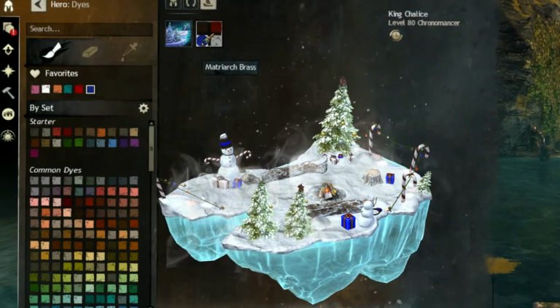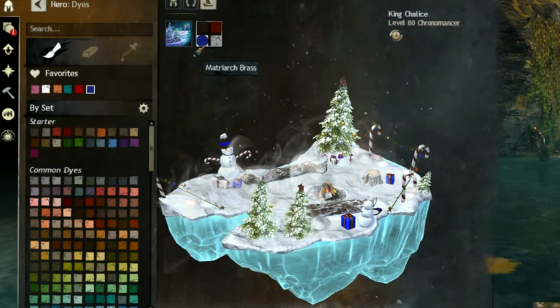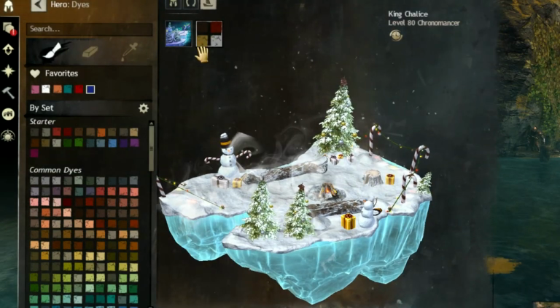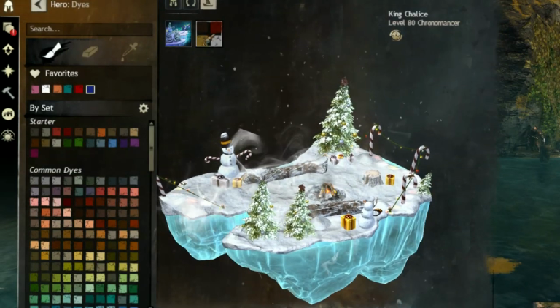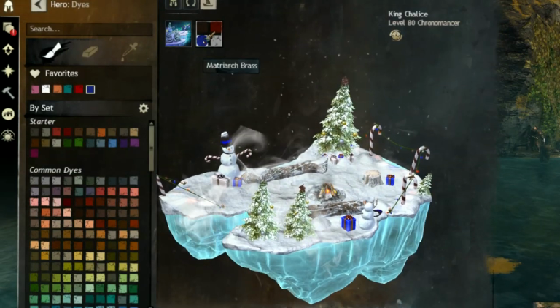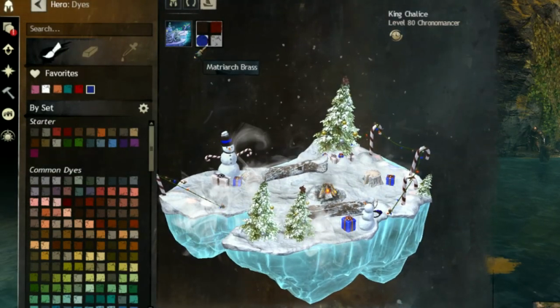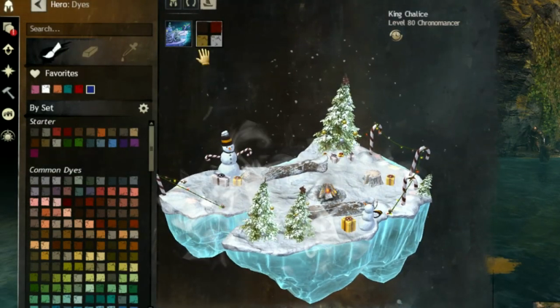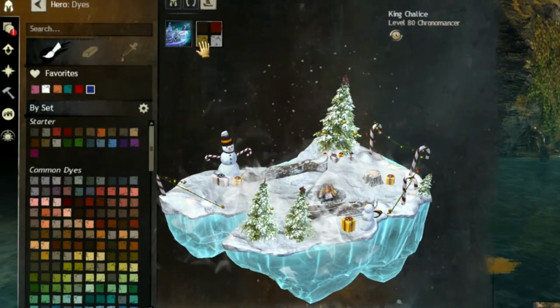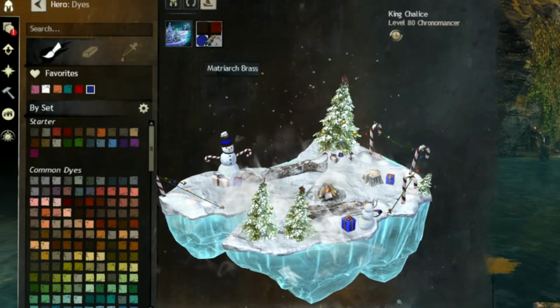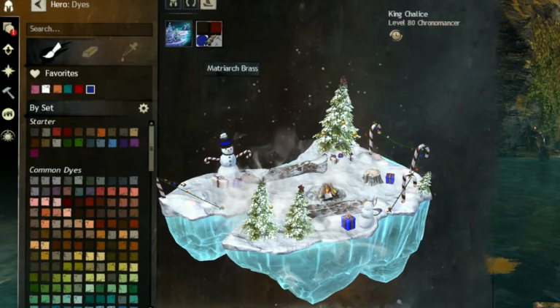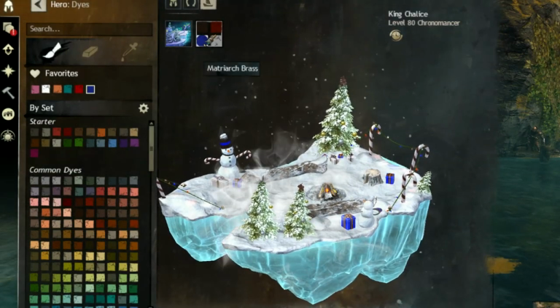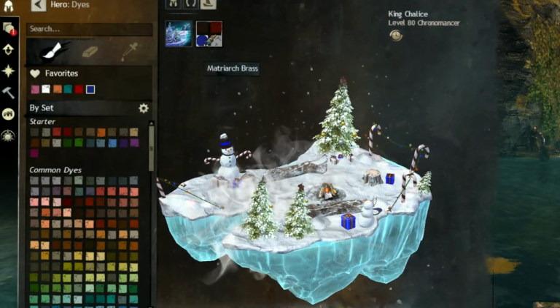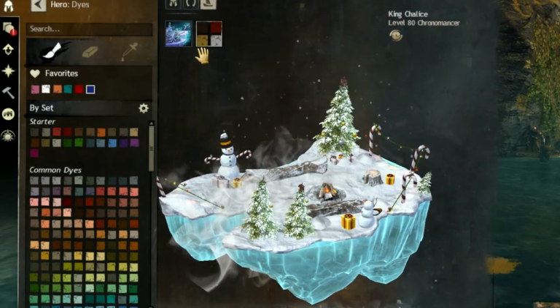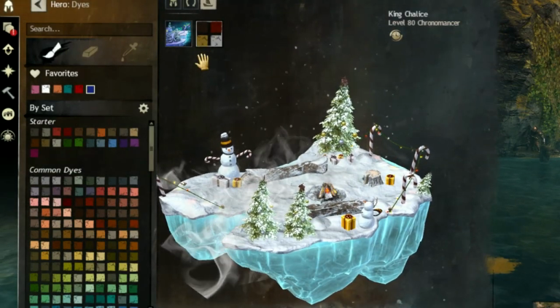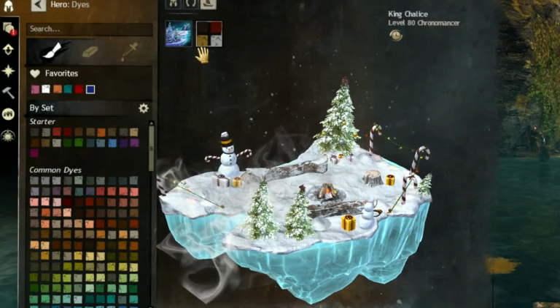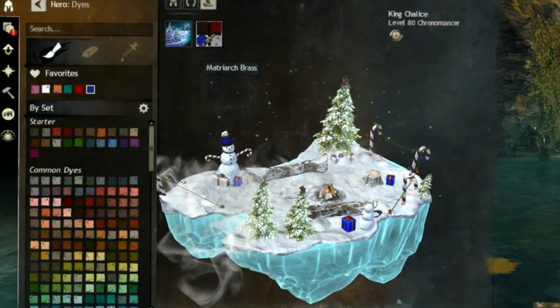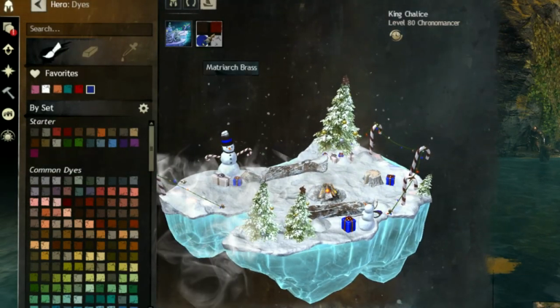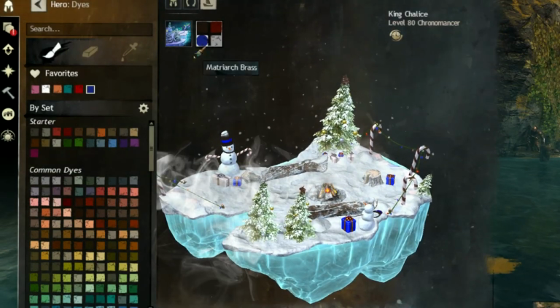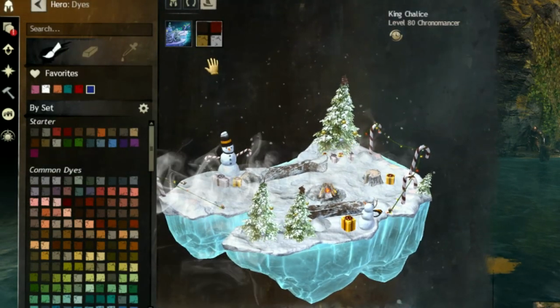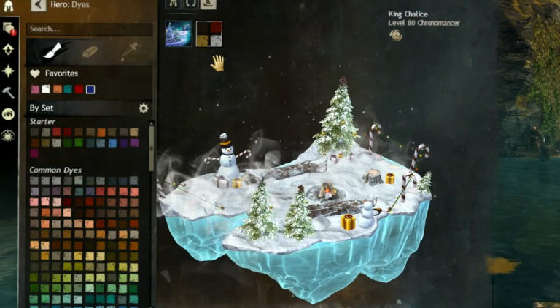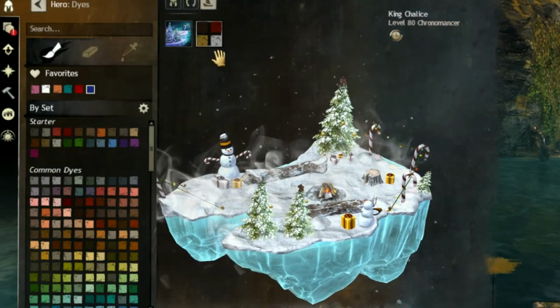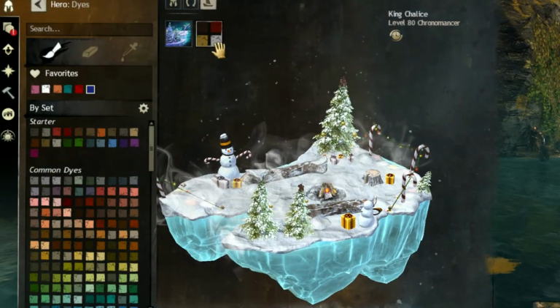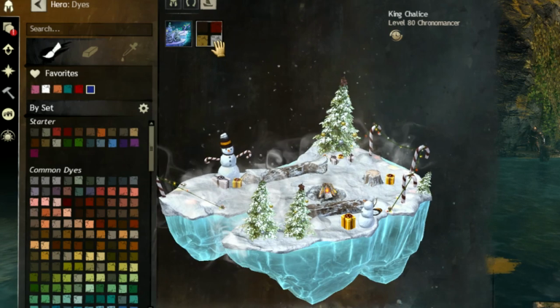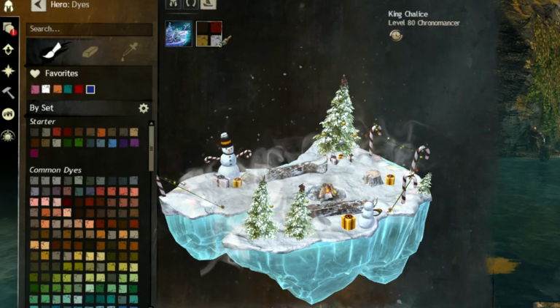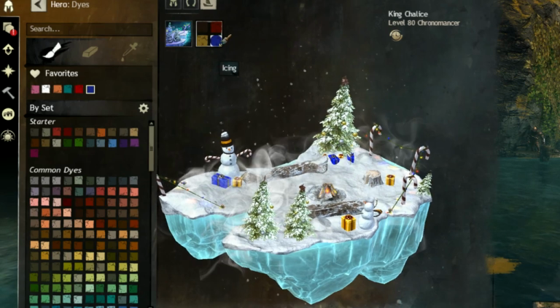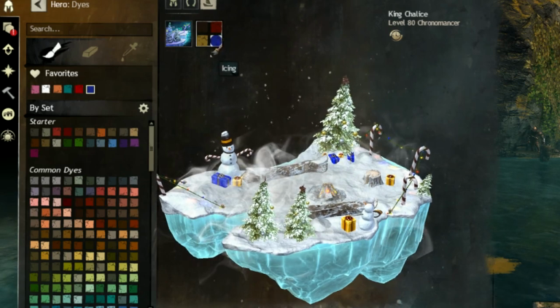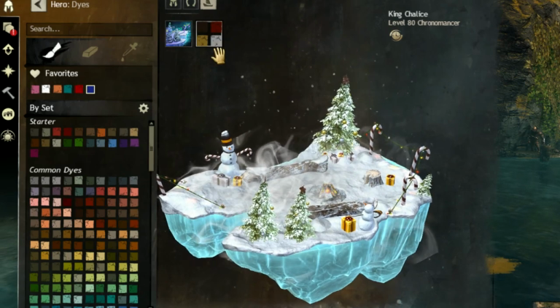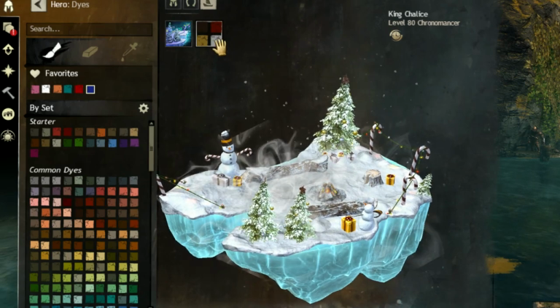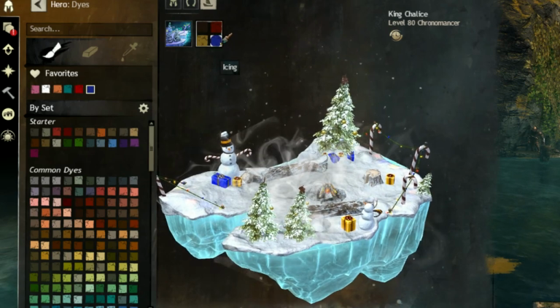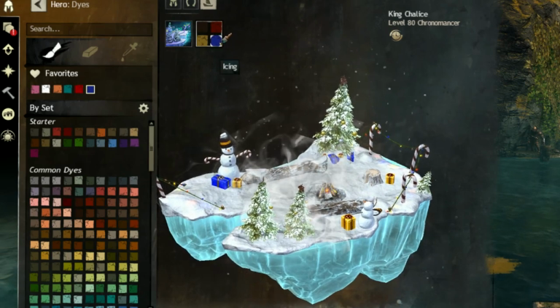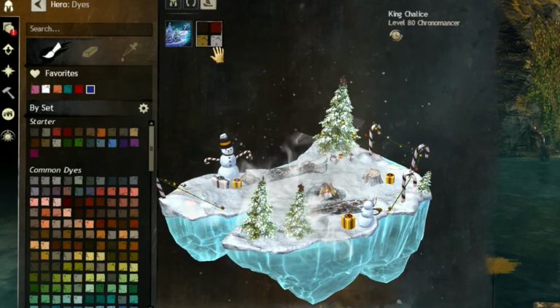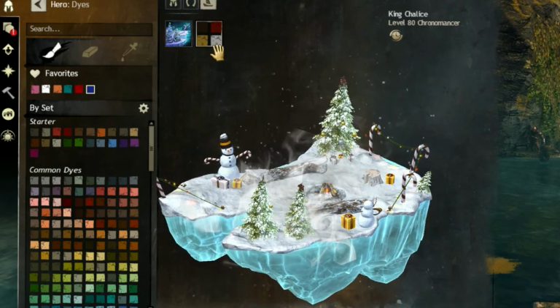The dye channels are fairly limited. Sorry guys, you won't be able to have neon pink snow.